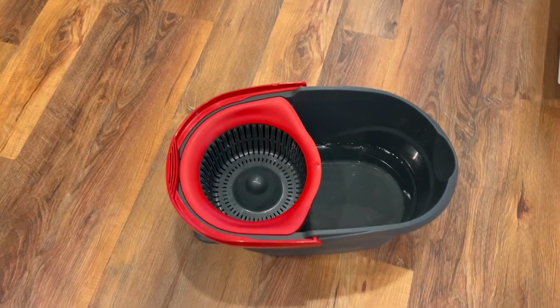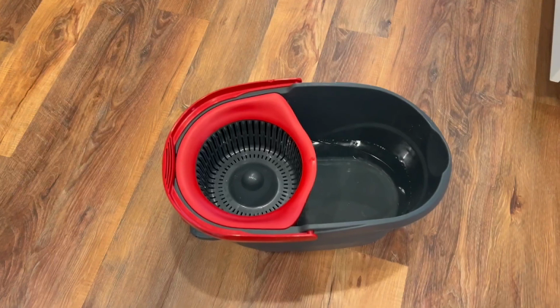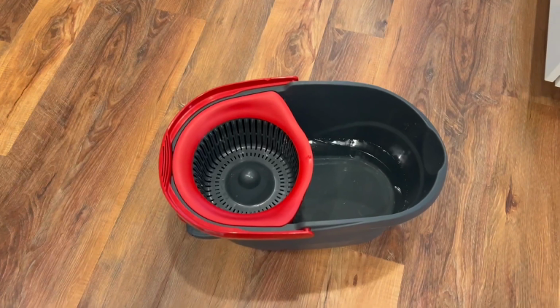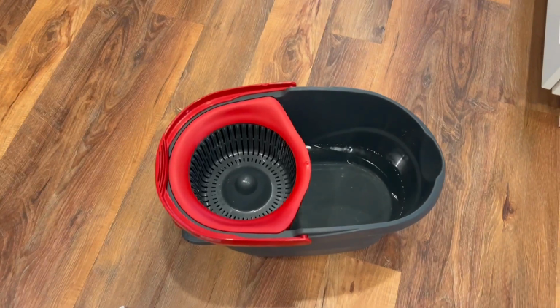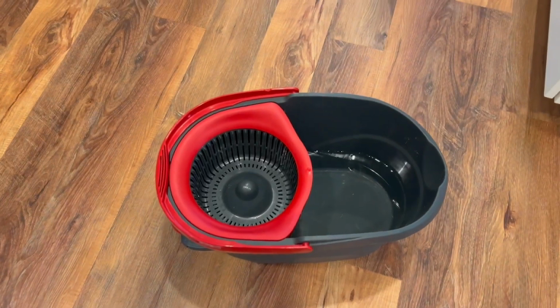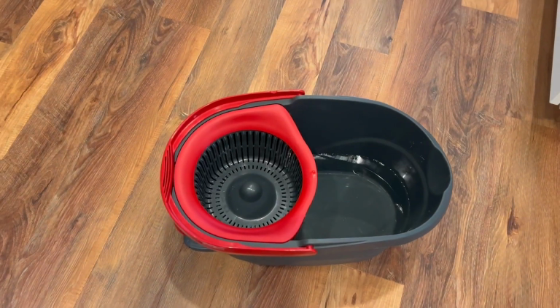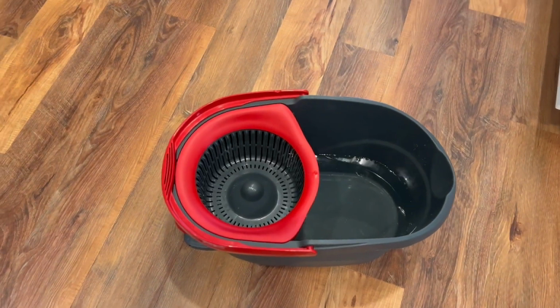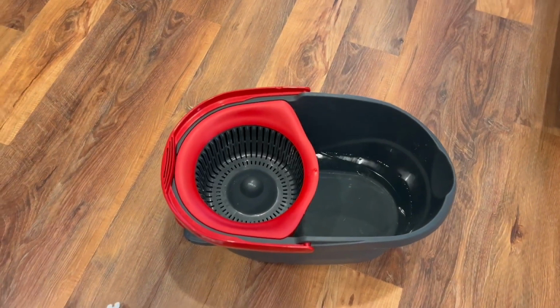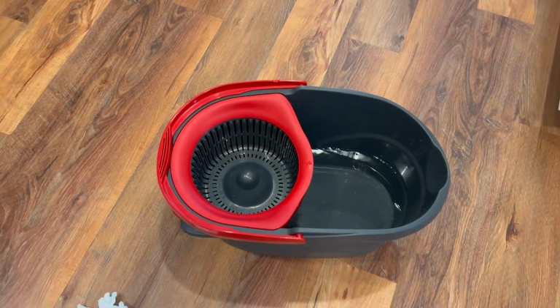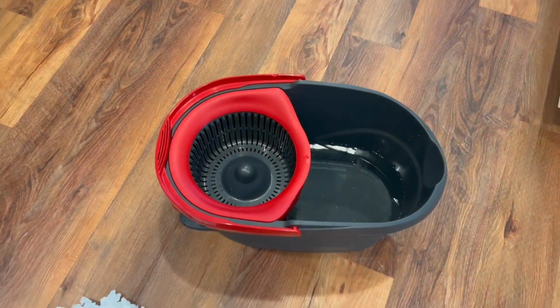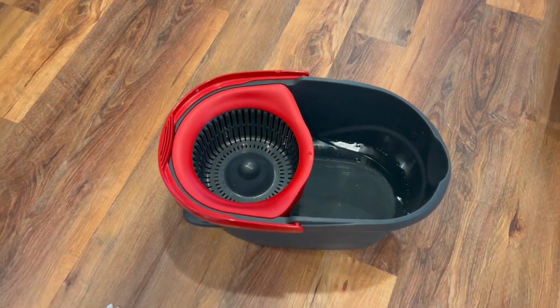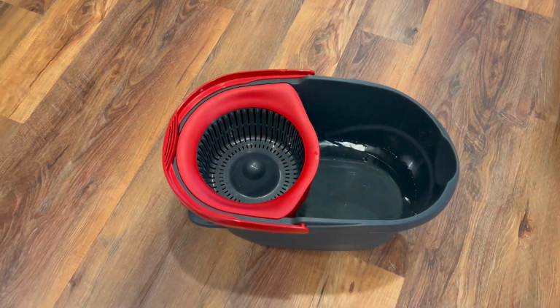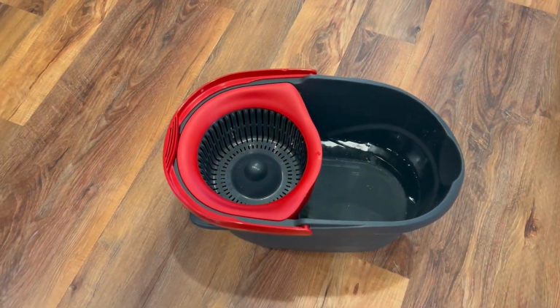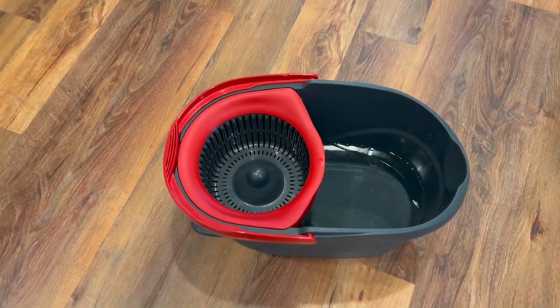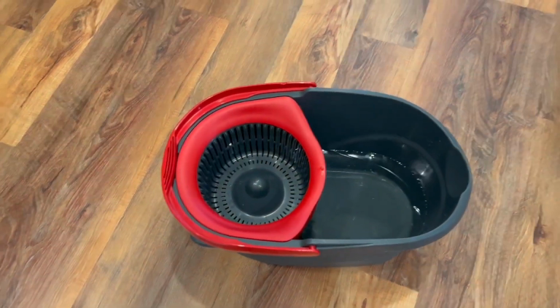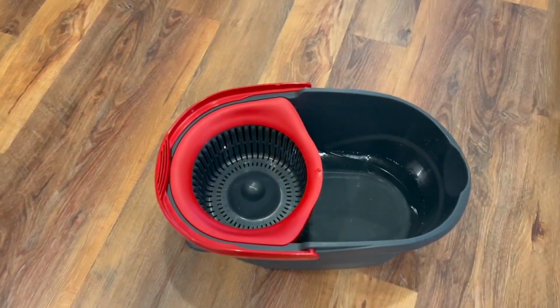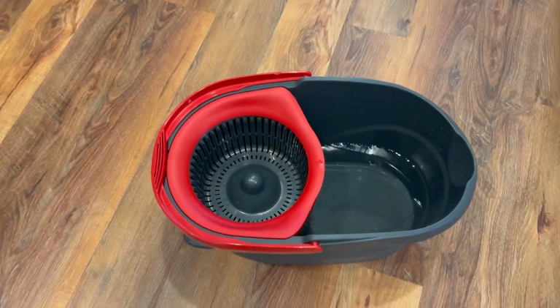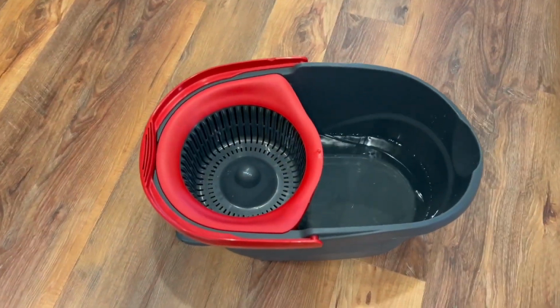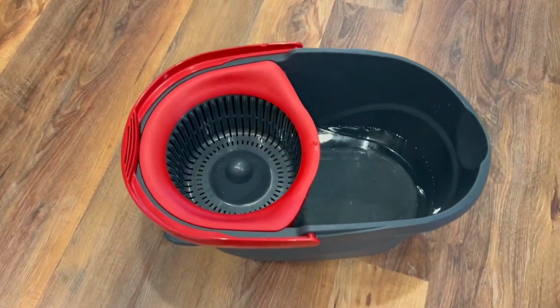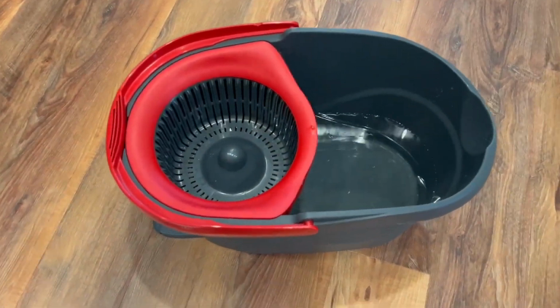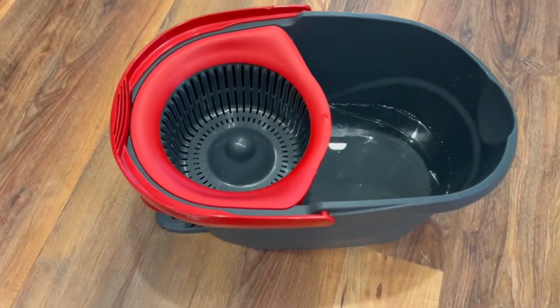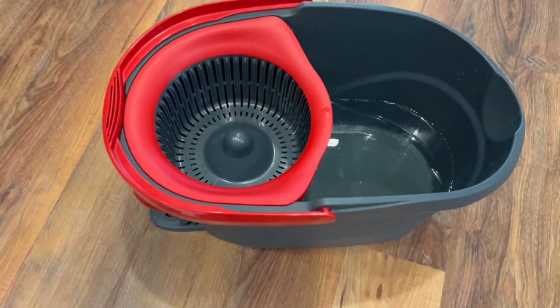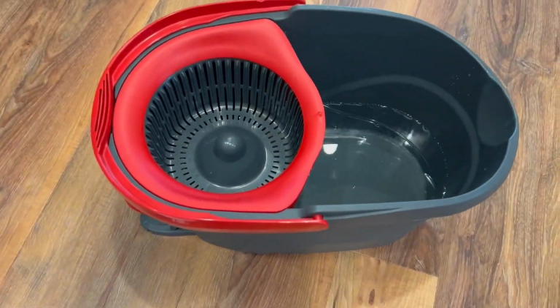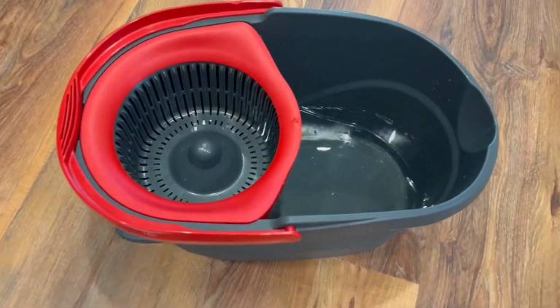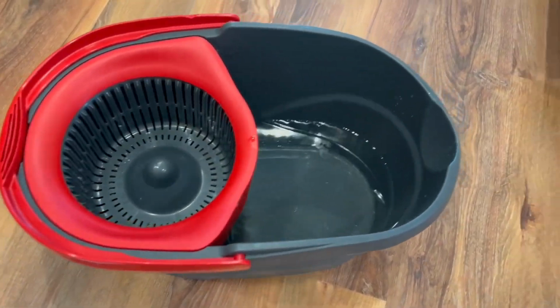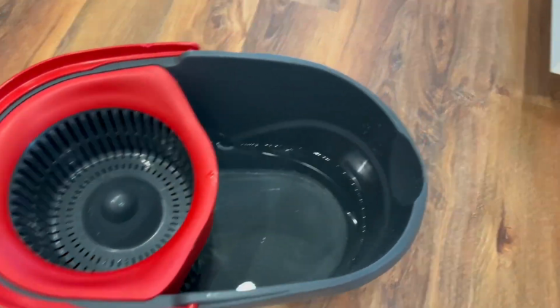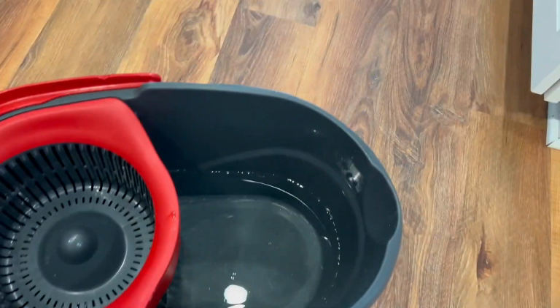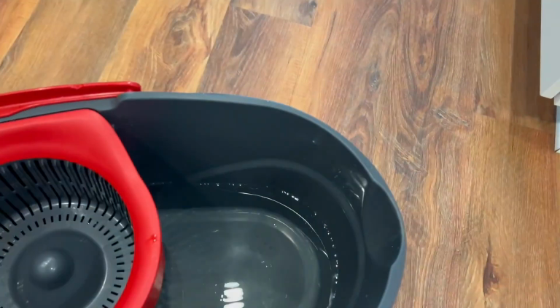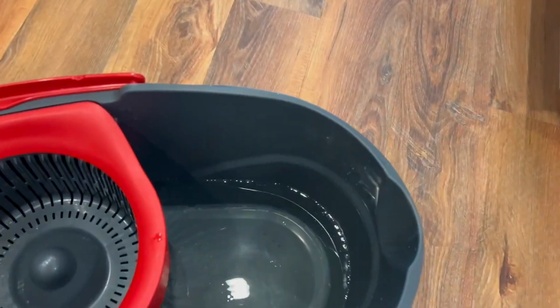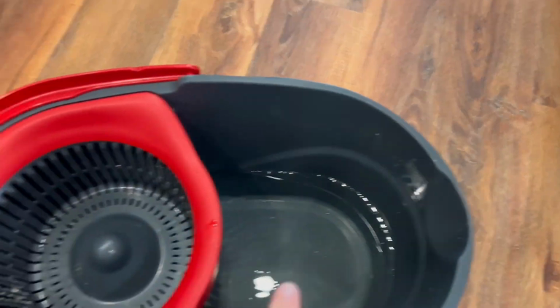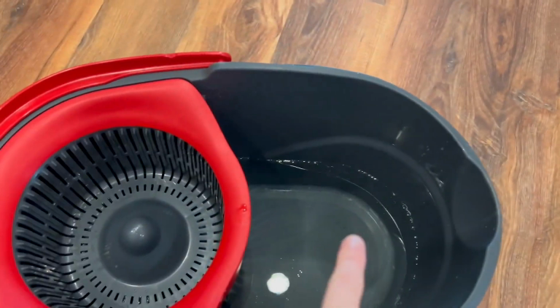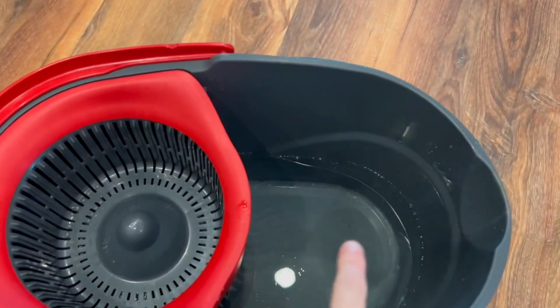This is the best mop I've ever owned. I don't know why I waited so long to pull the trigger on this, but anyway, here we go.